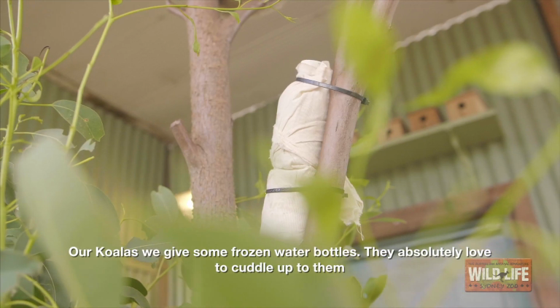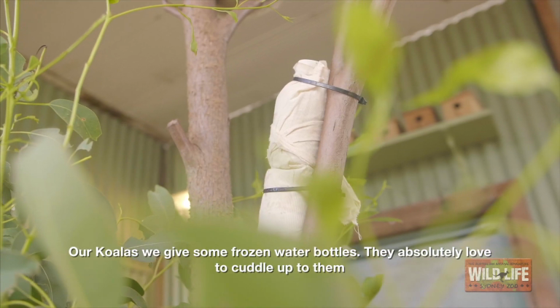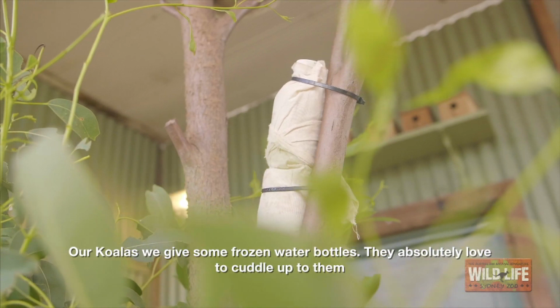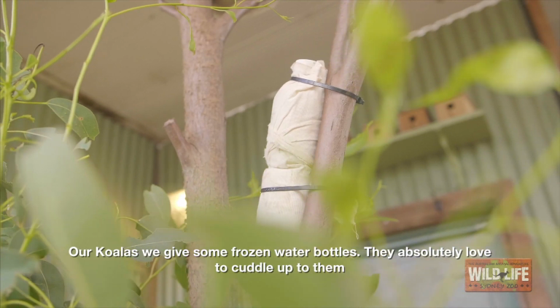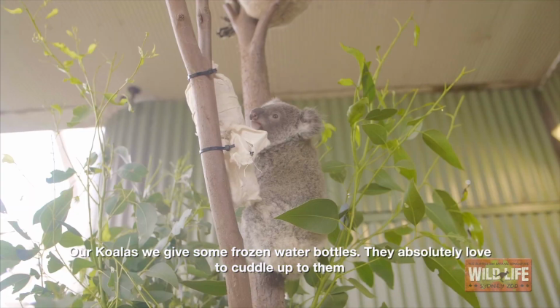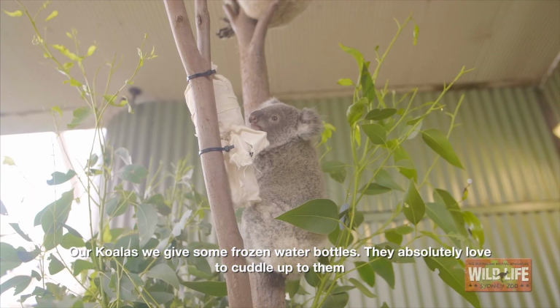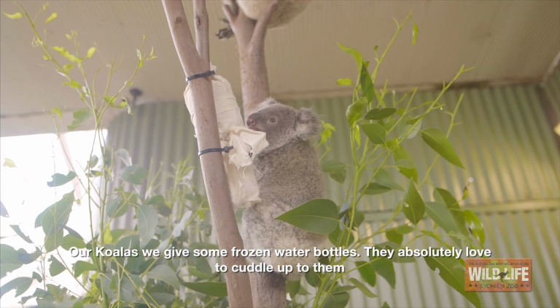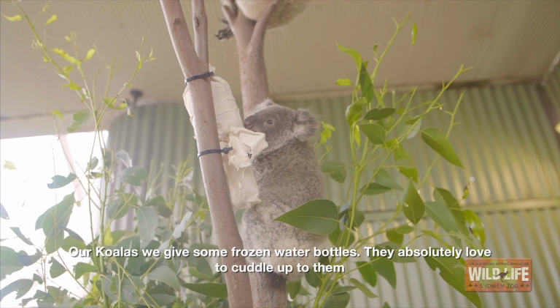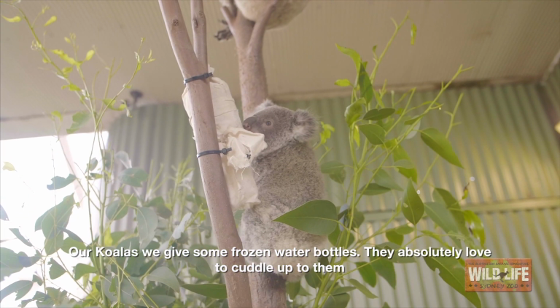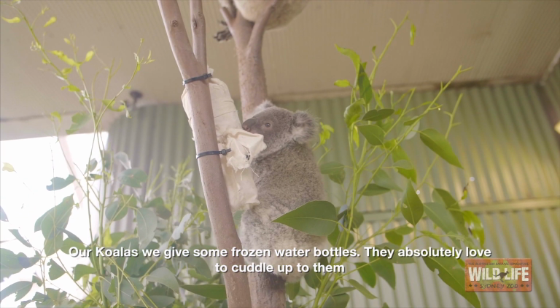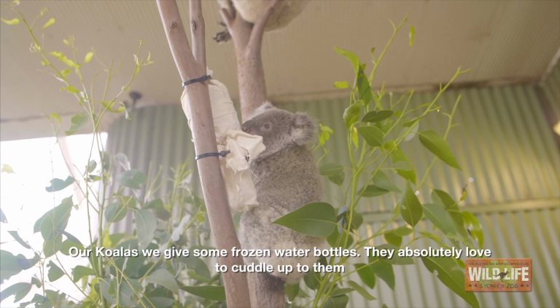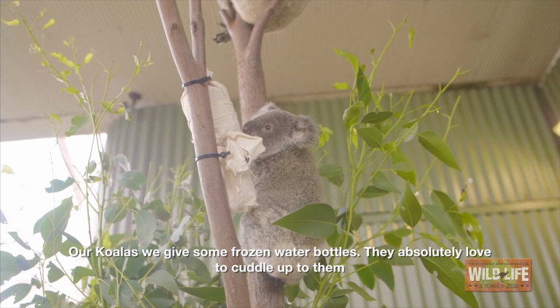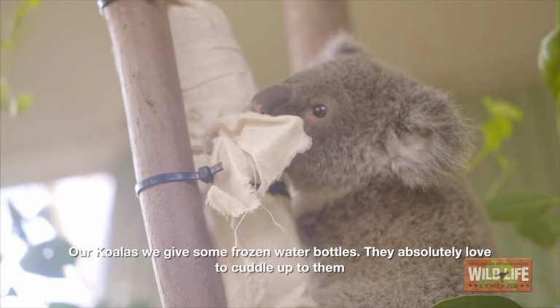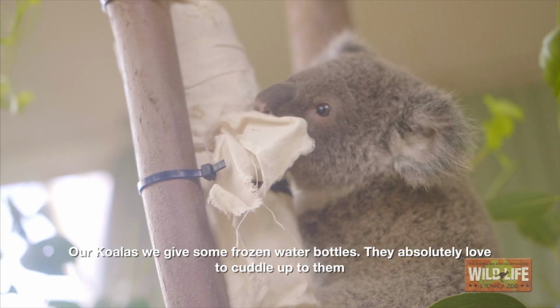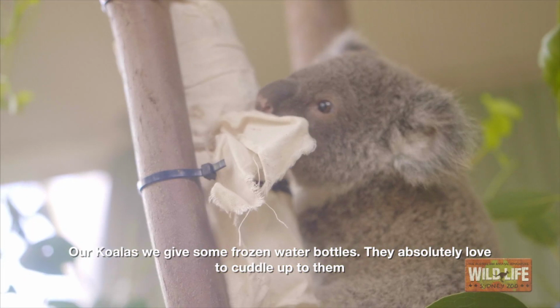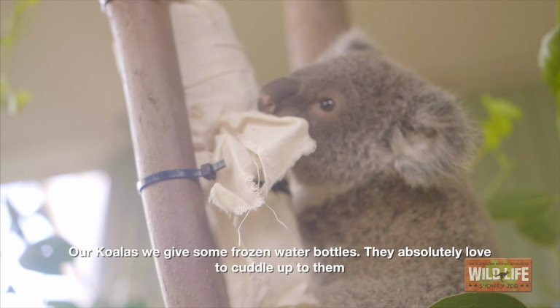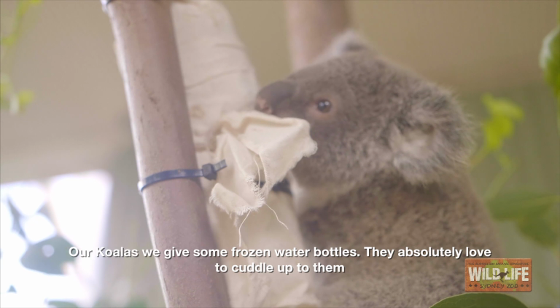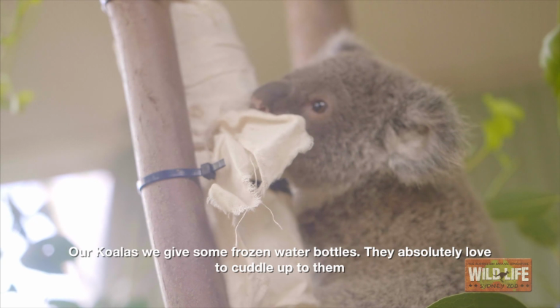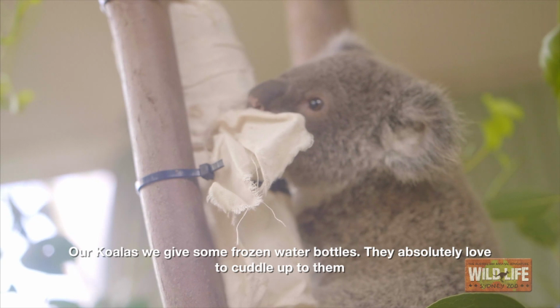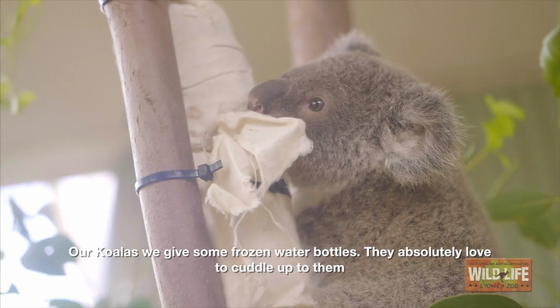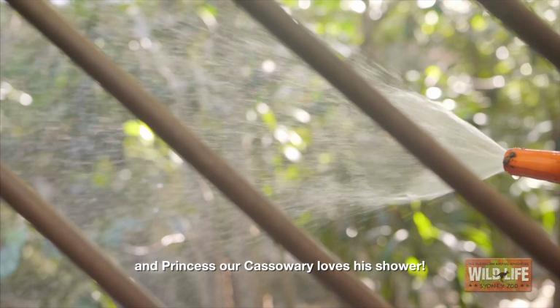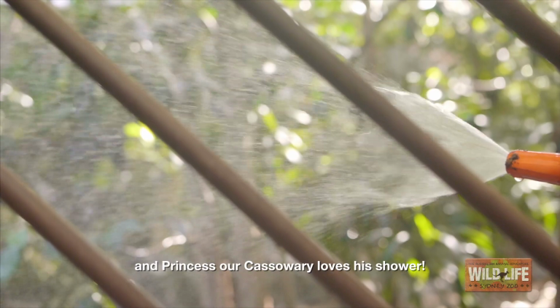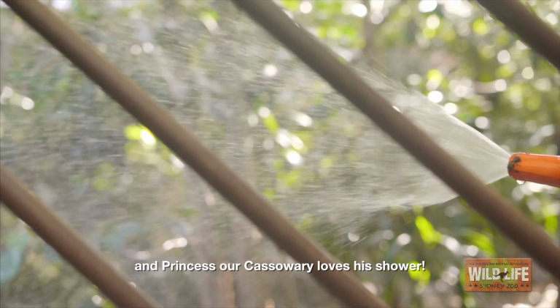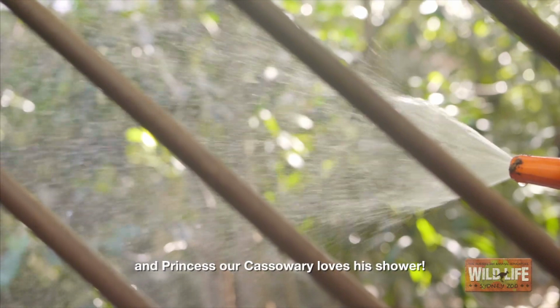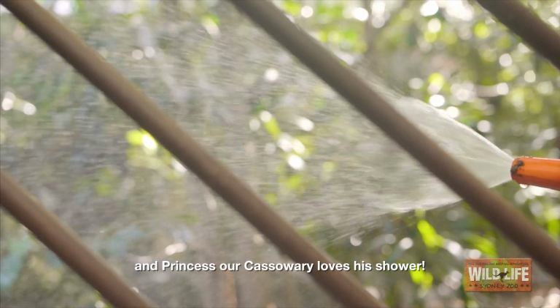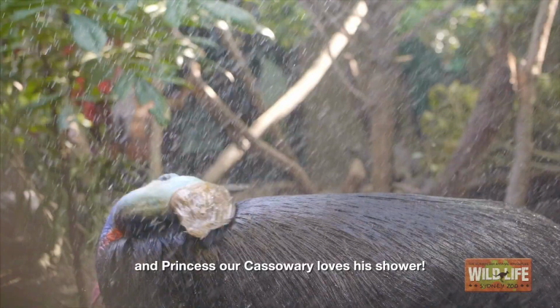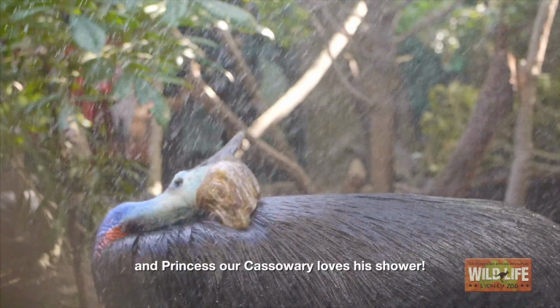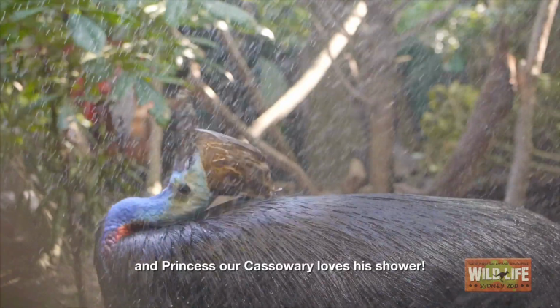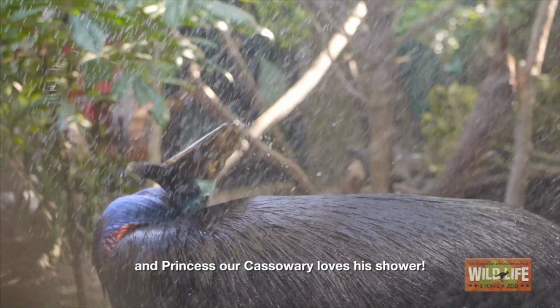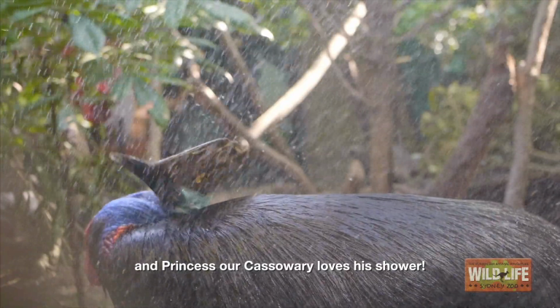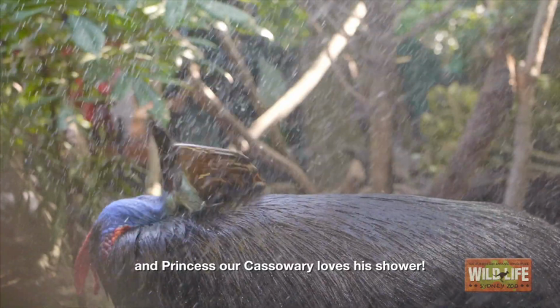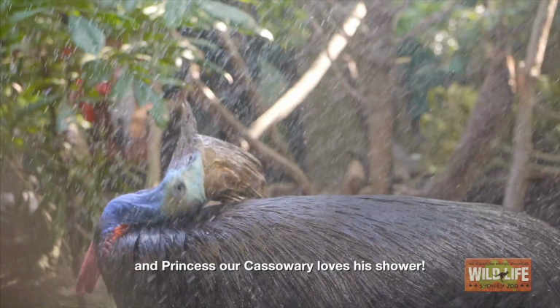So our koalas we give some frozen water bottles — they absolutely love to cuddle up to them — and Princess, our cassowary, loves his shower.